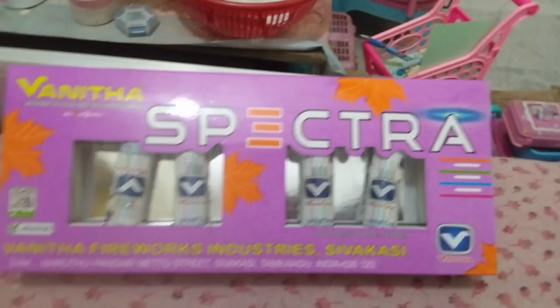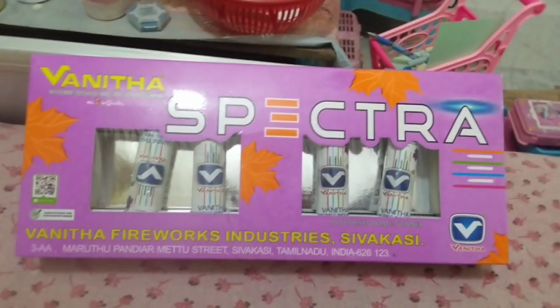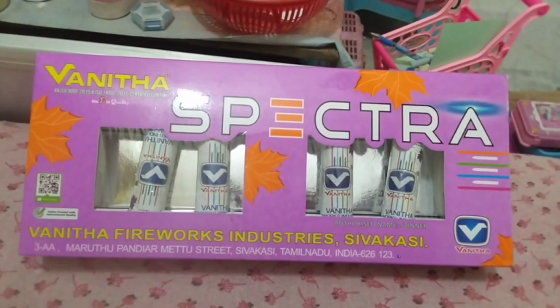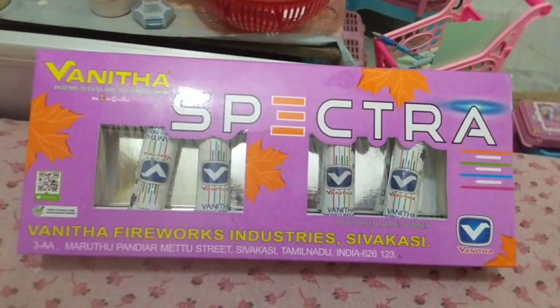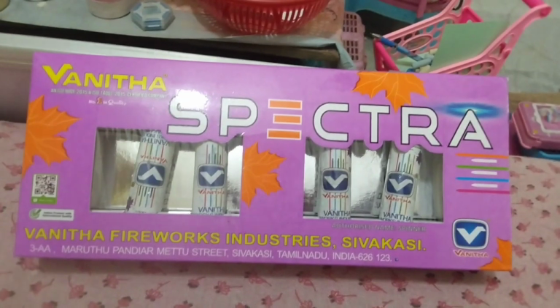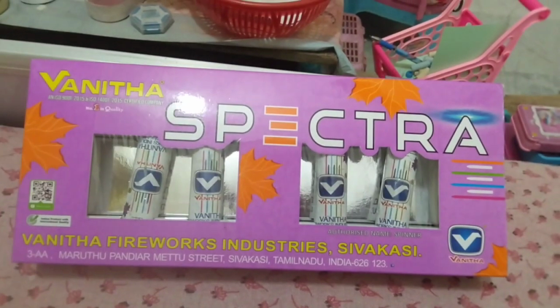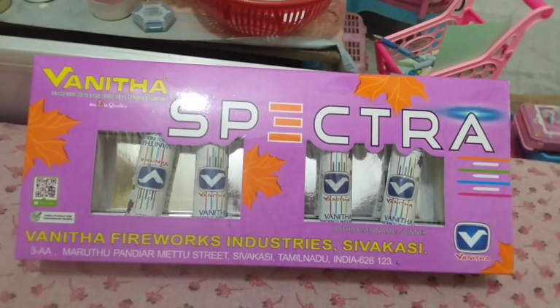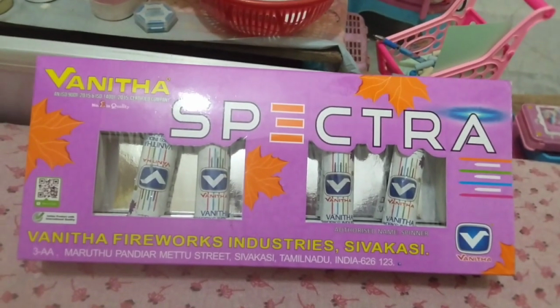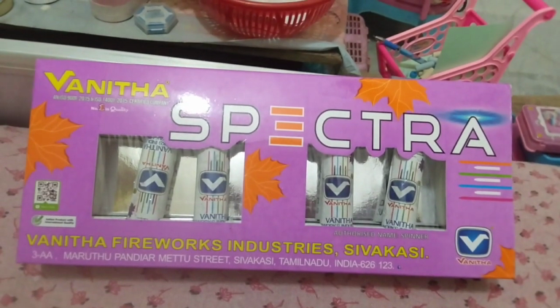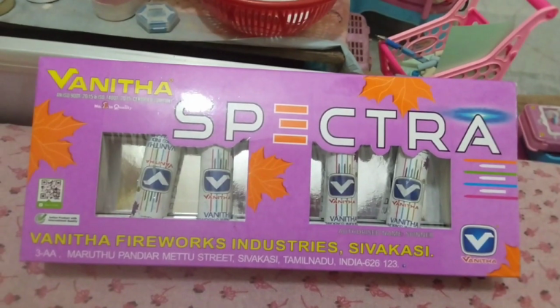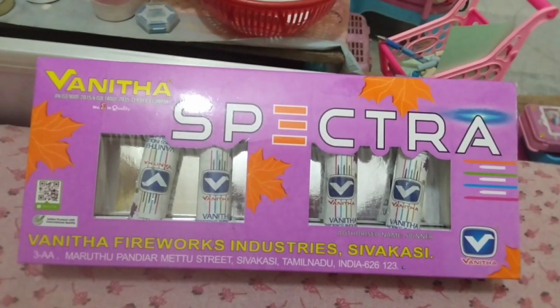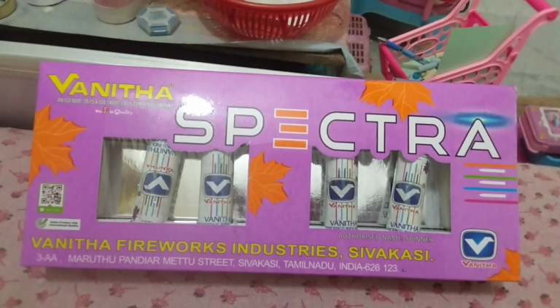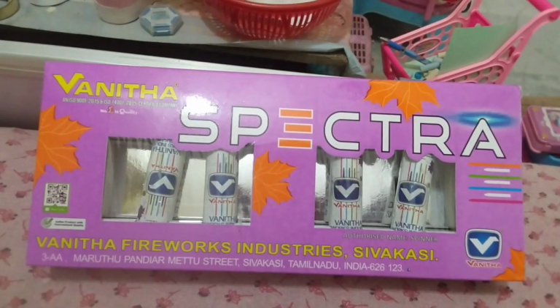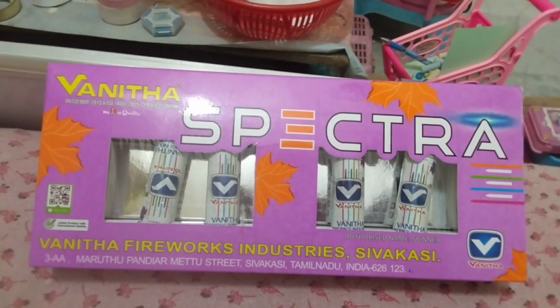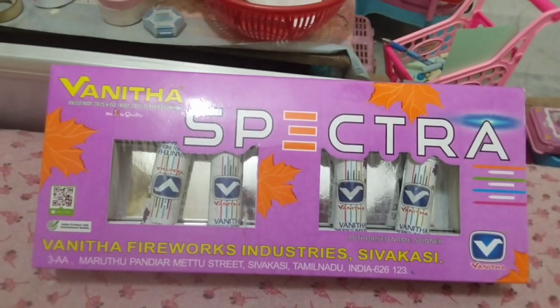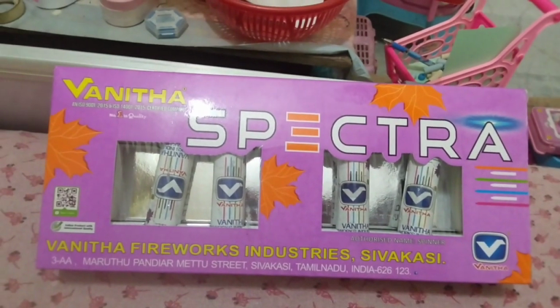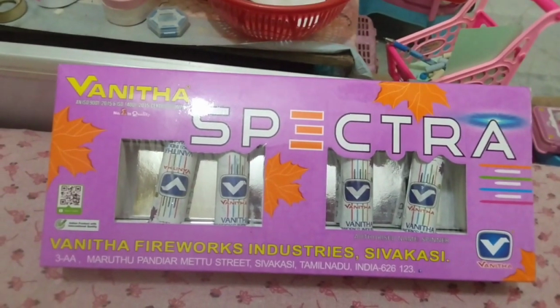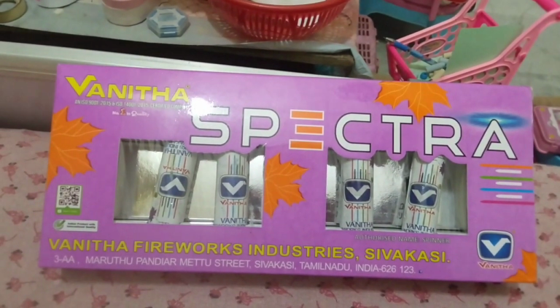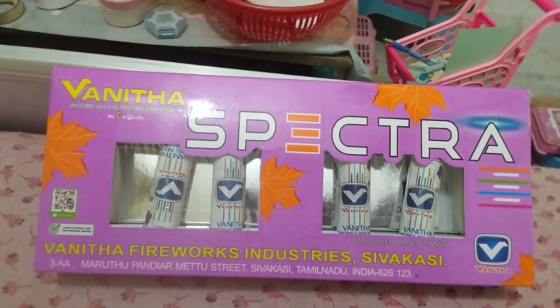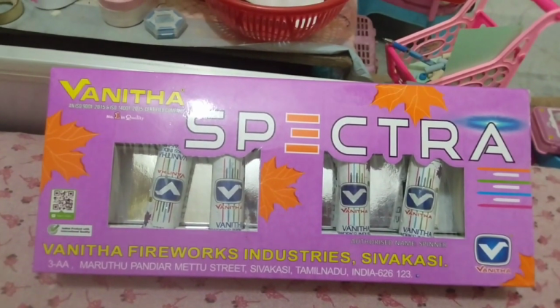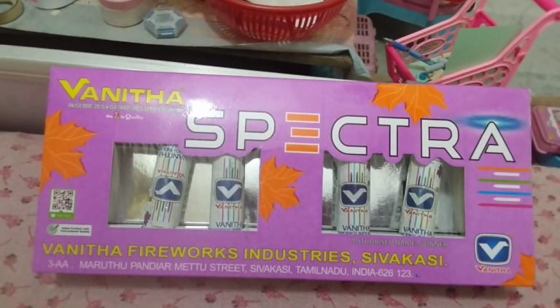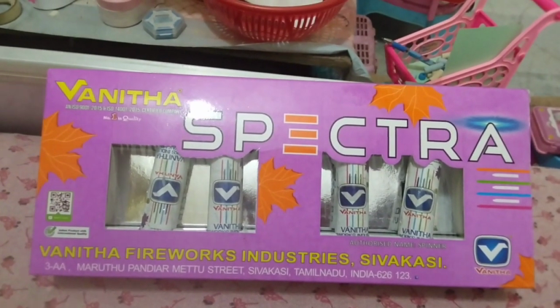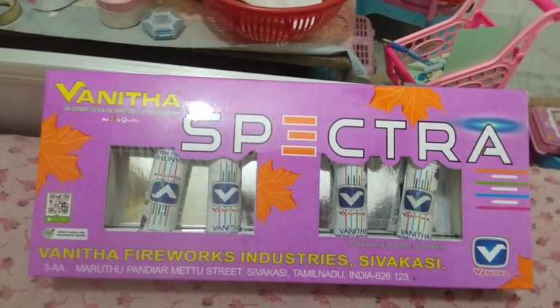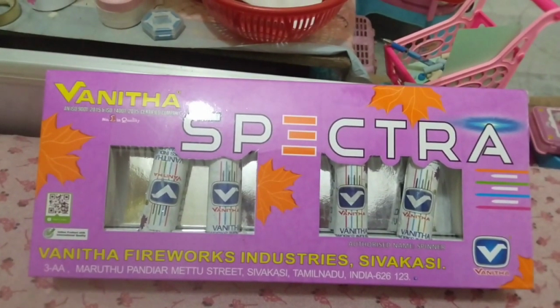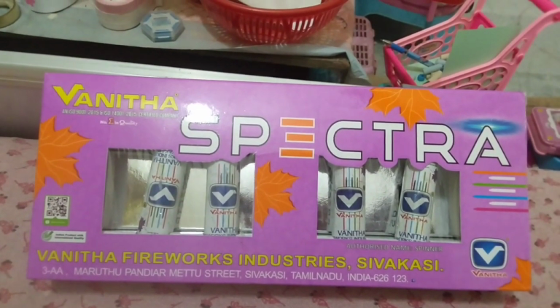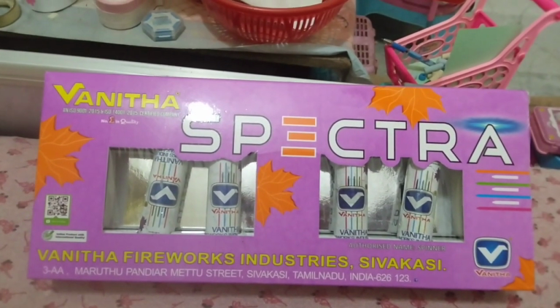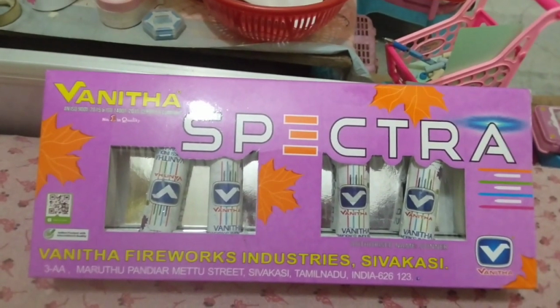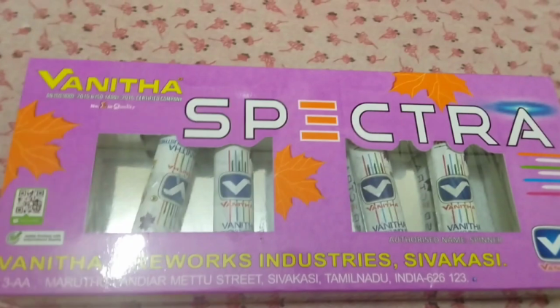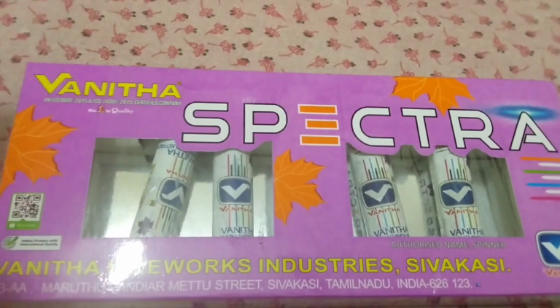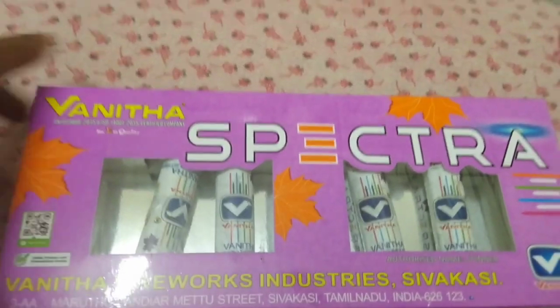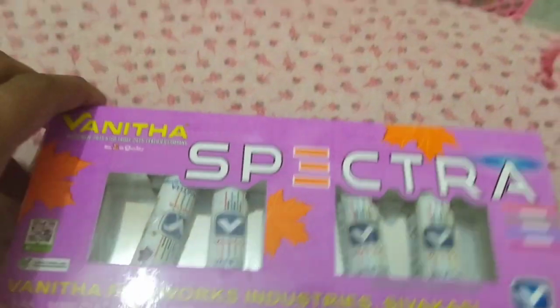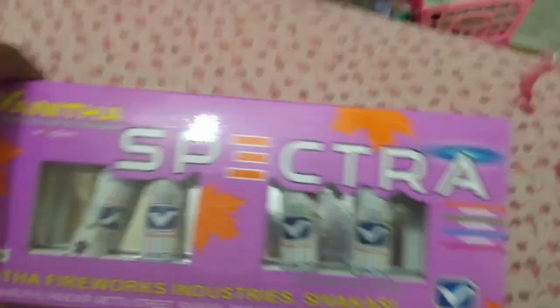Hey friends, welcome back to my new video. In today's video, I have brought home Nisha company's Butterfly. This is 4-piece packing.